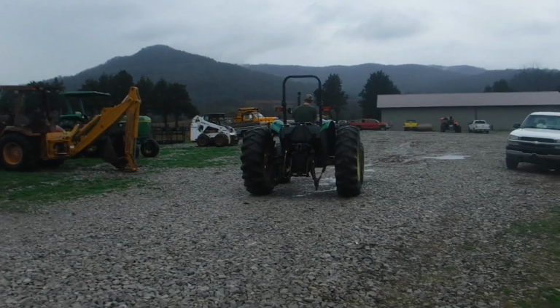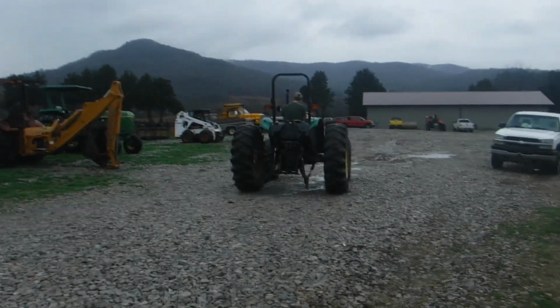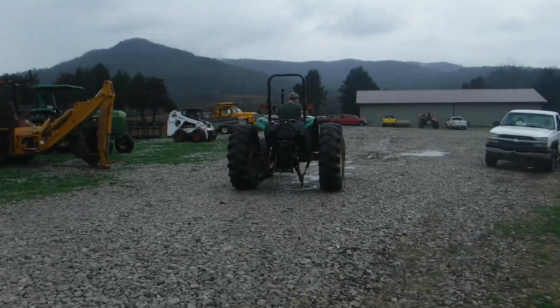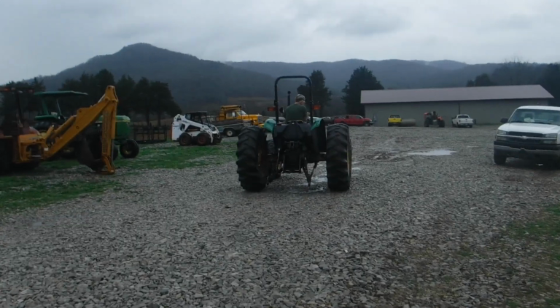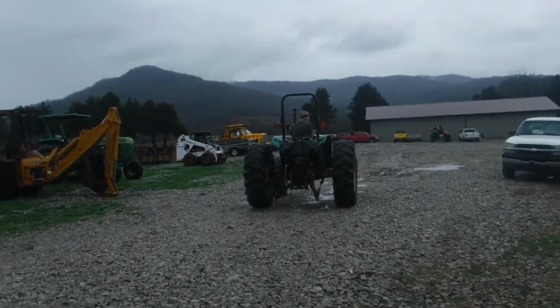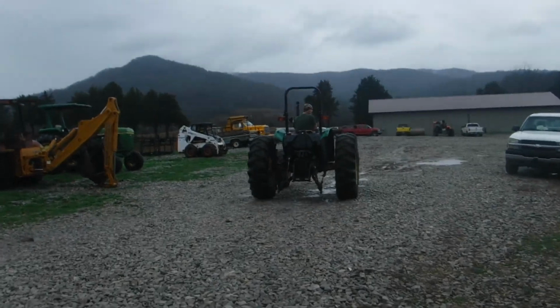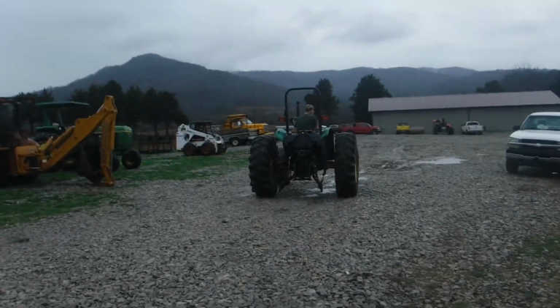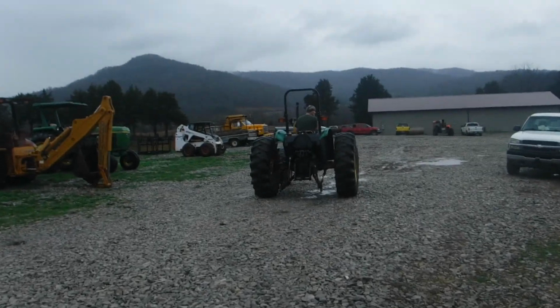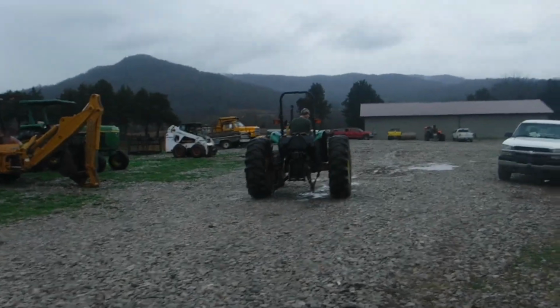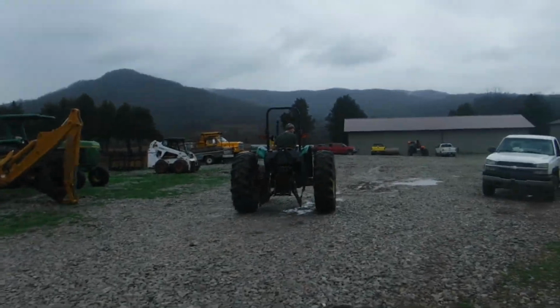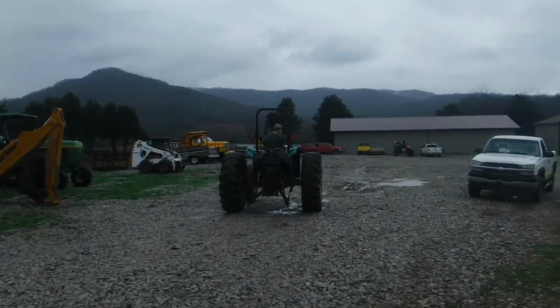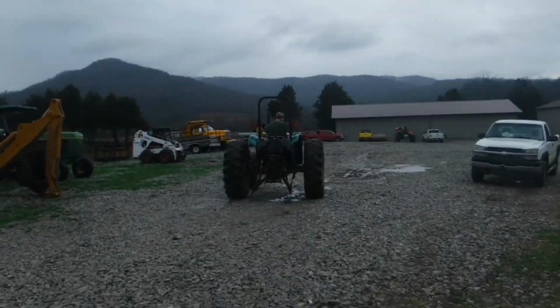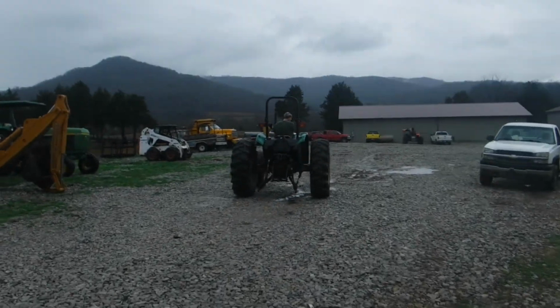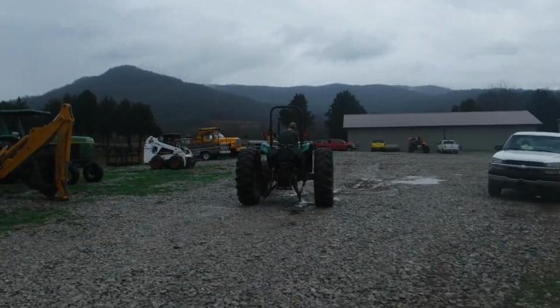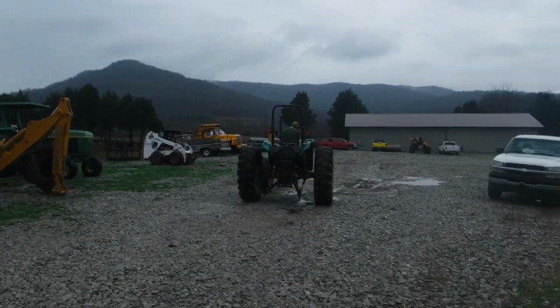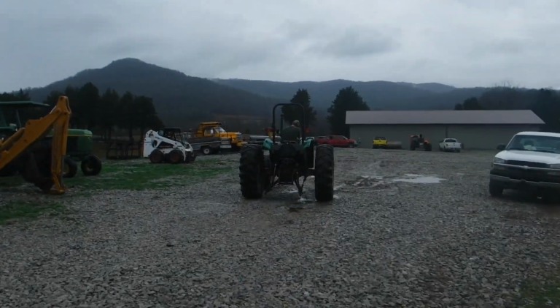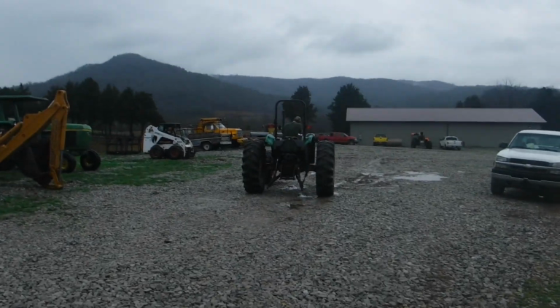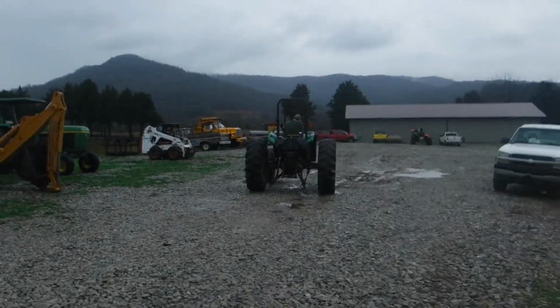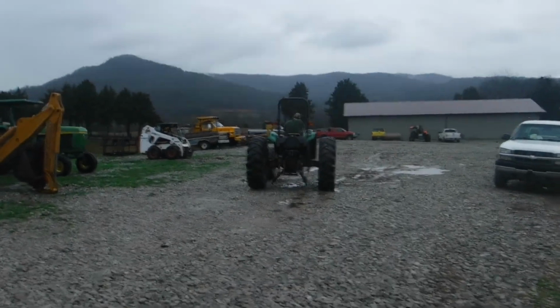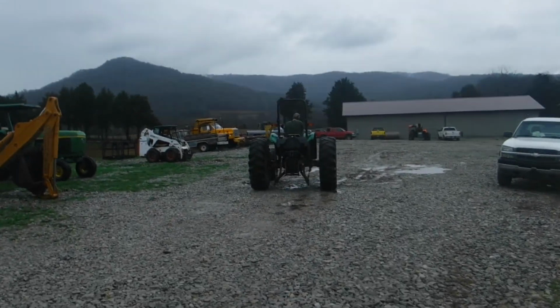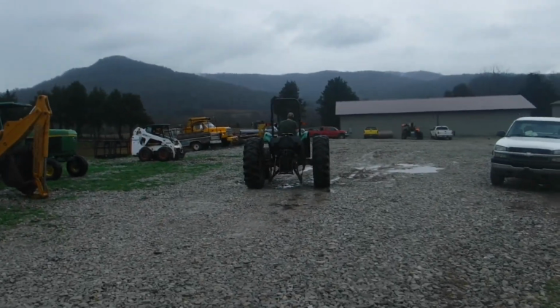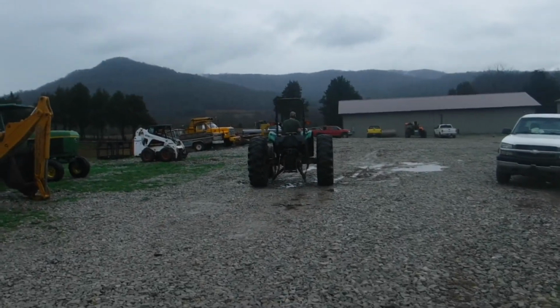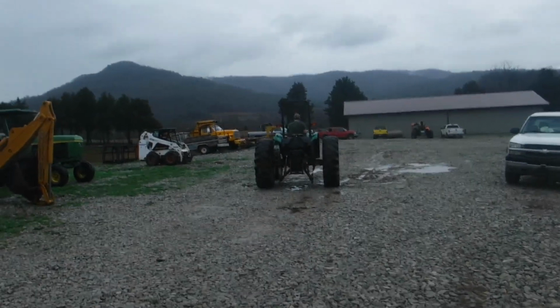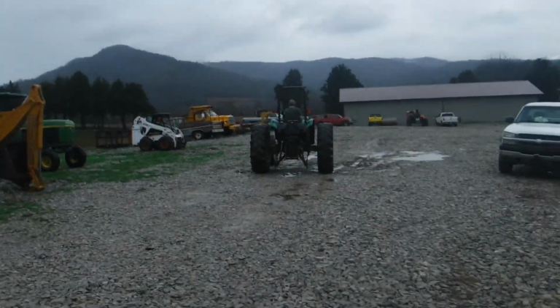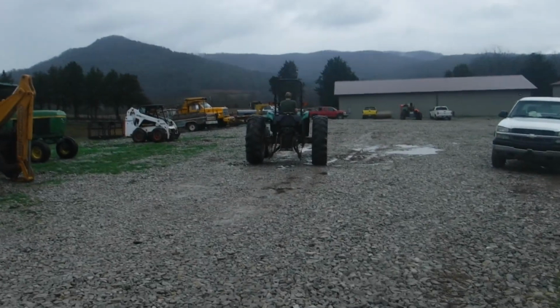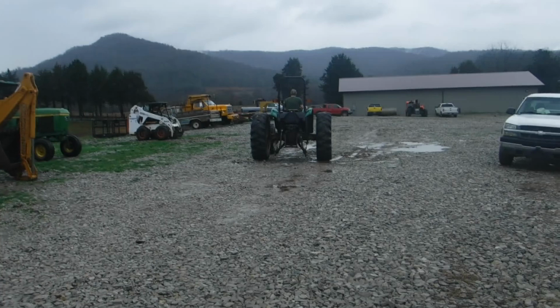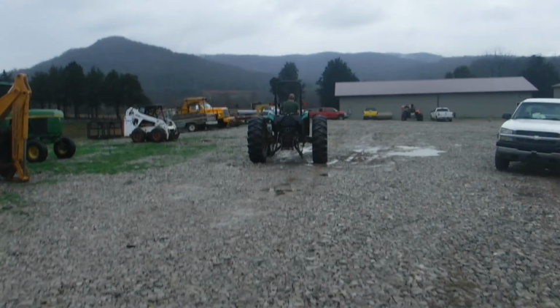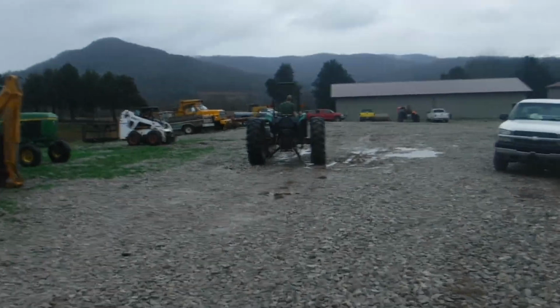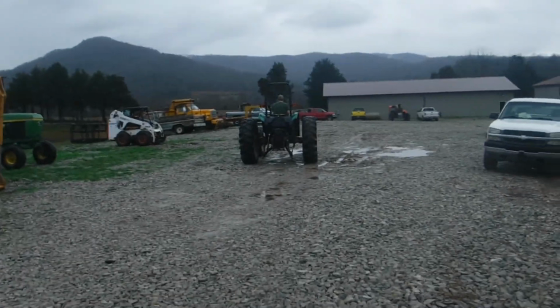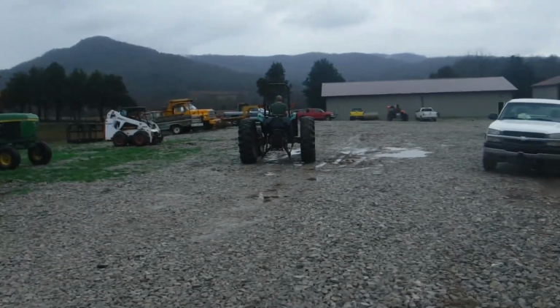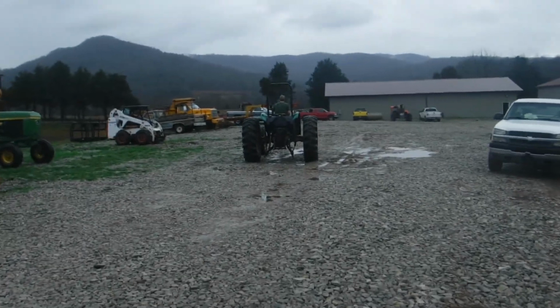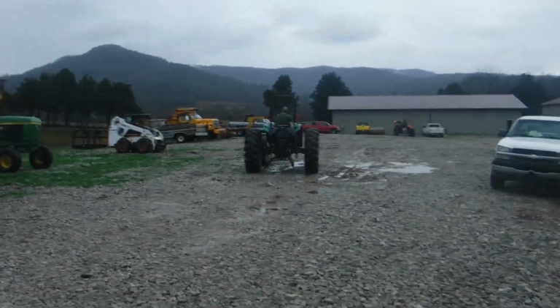And as always, we greatly appreciate your business. This tractor does have low hours — check the hours on it, the hour meter does work.